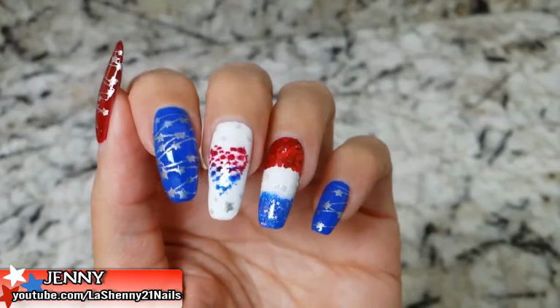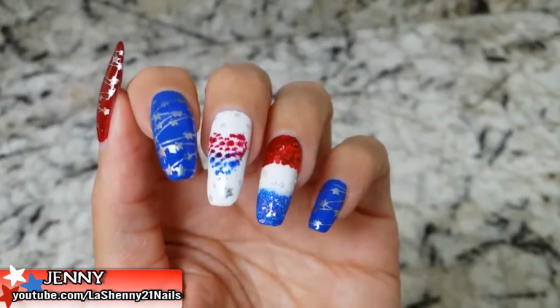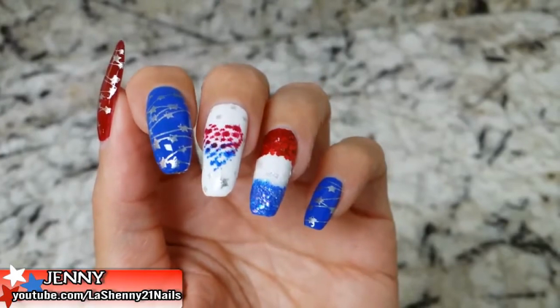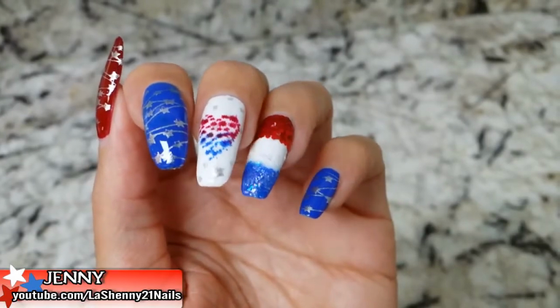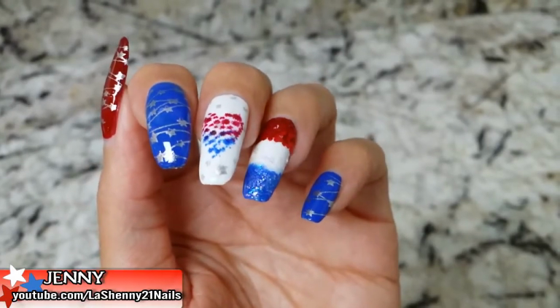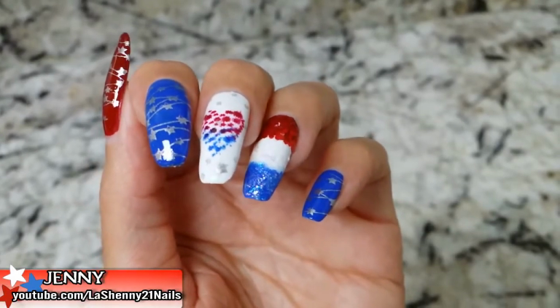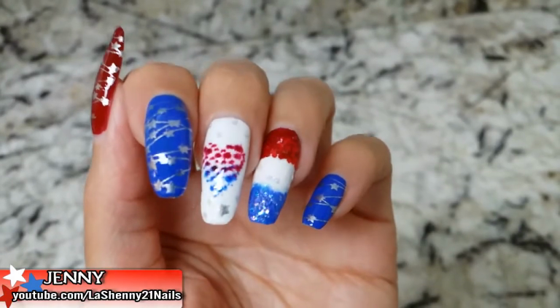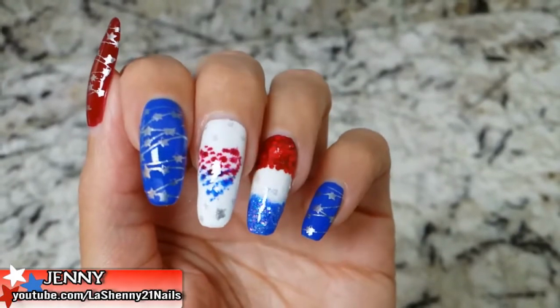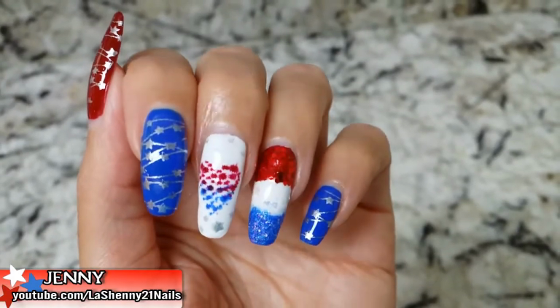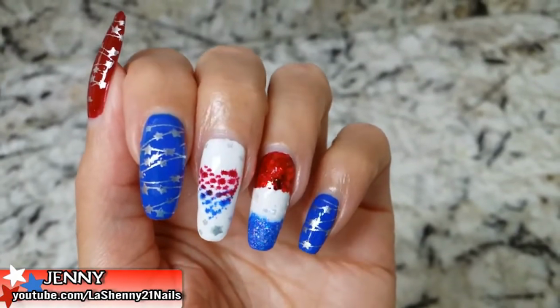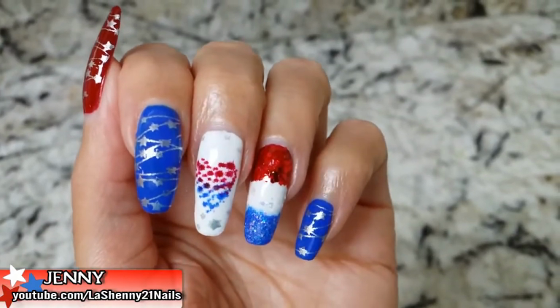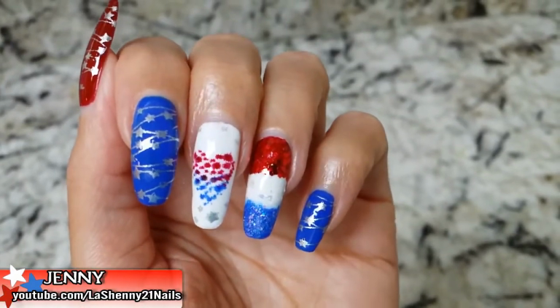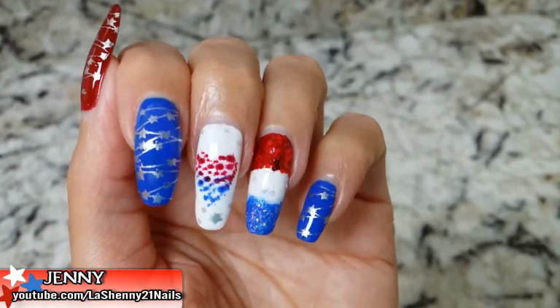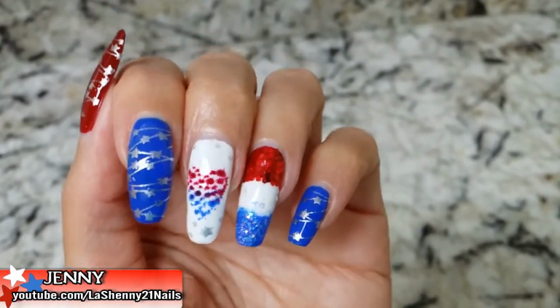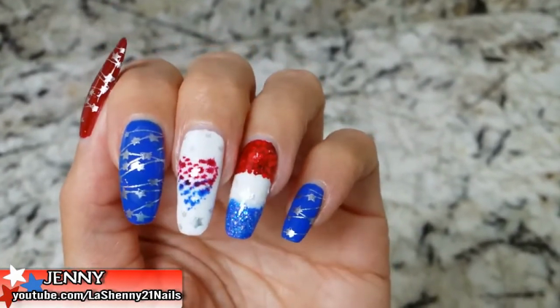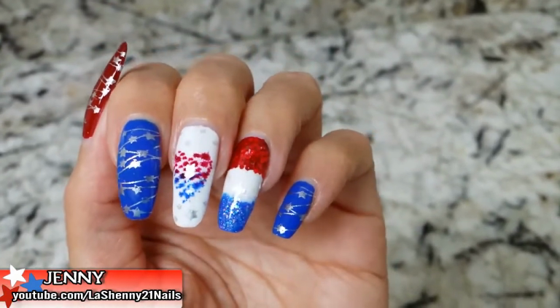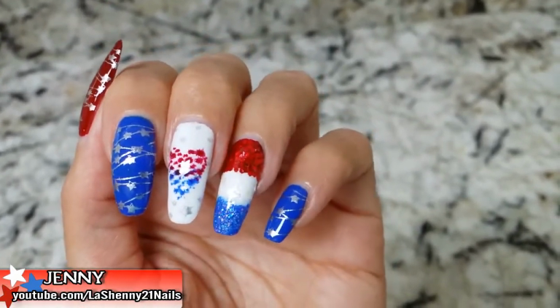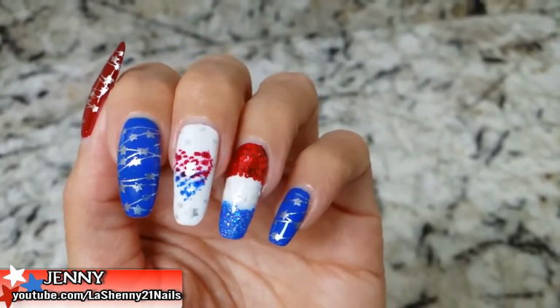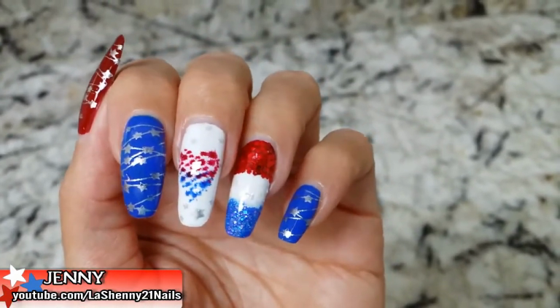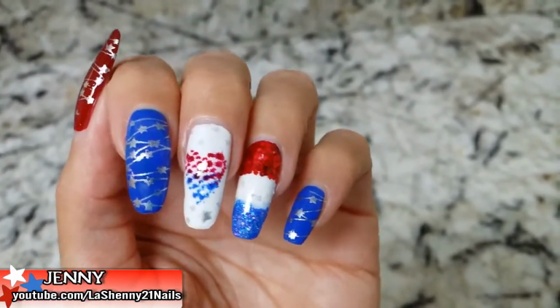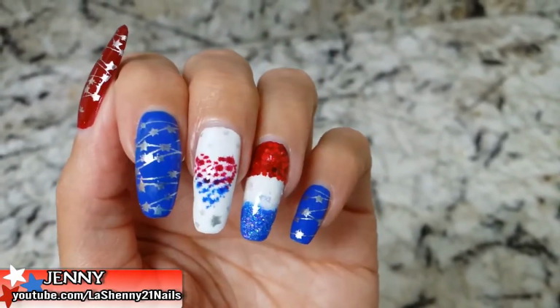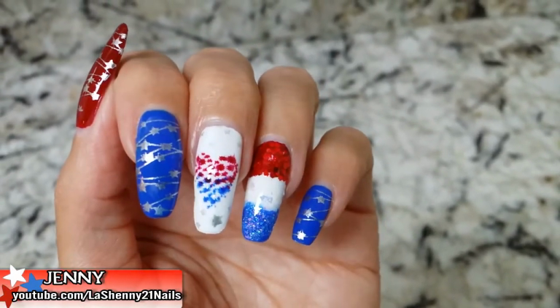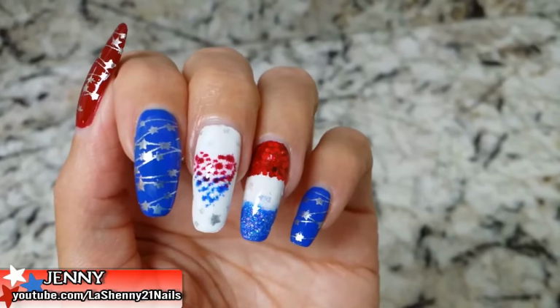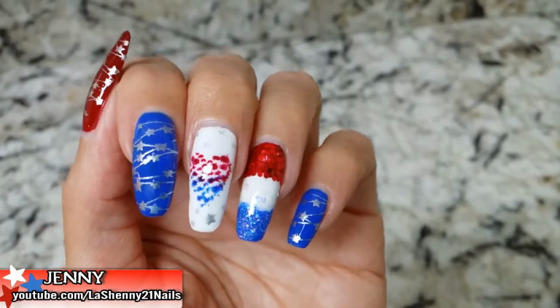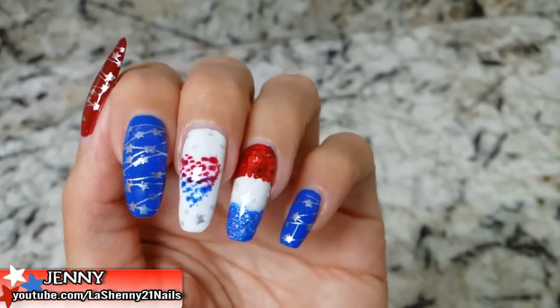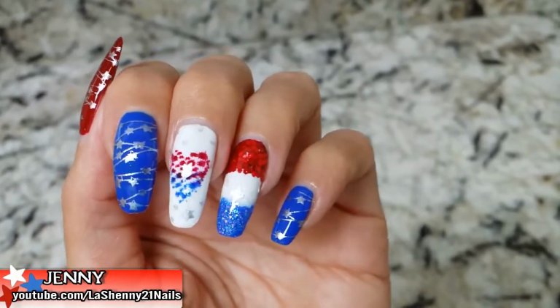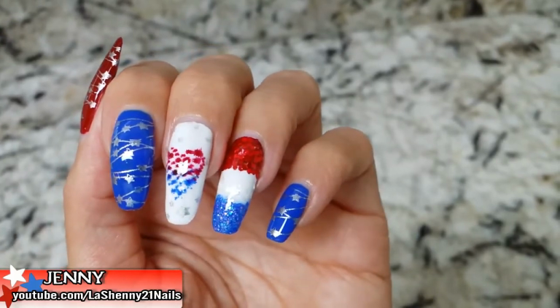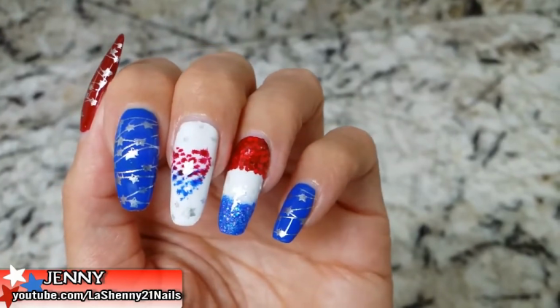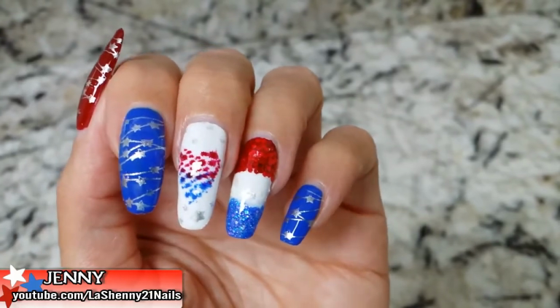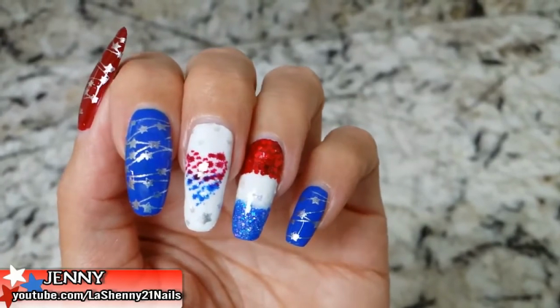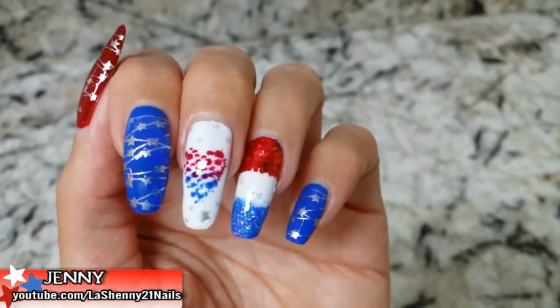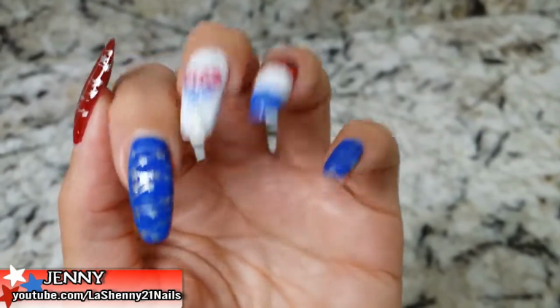Here's the completed manicure. I really love the way it turned out and I hope you guys liked it too. Thanks for watching and have a wonderful day. Bye!